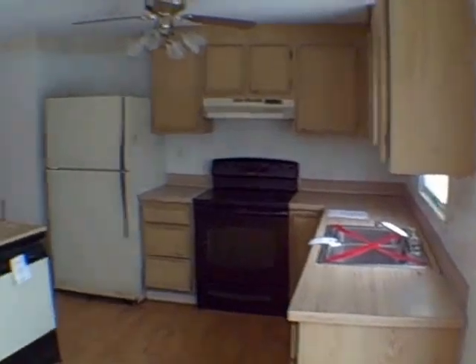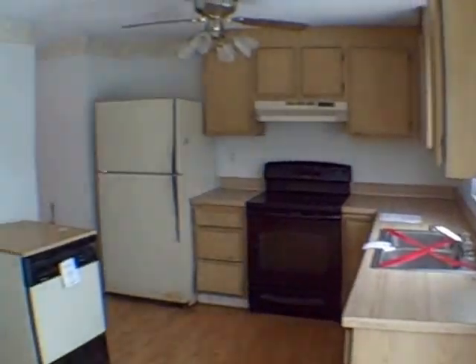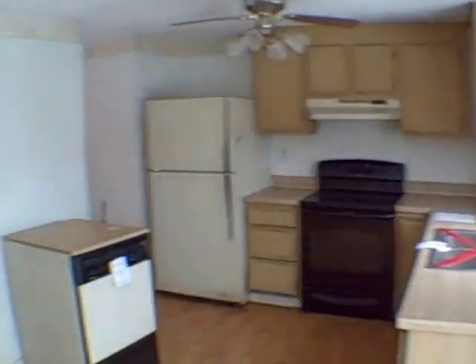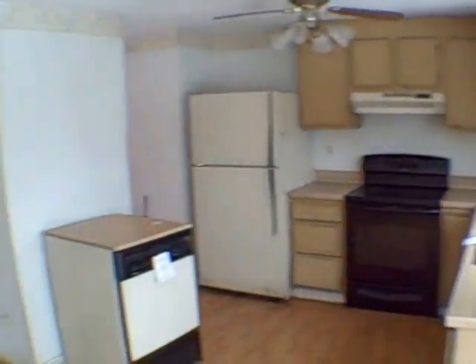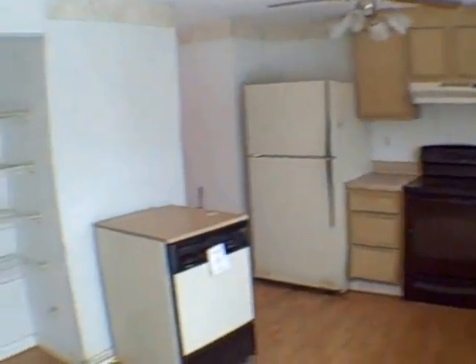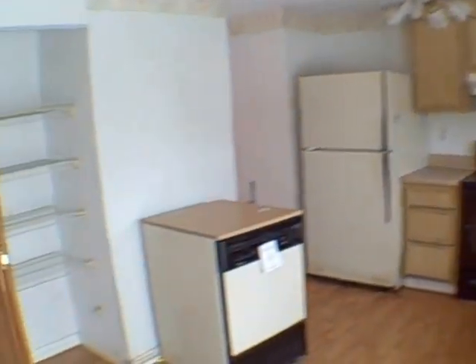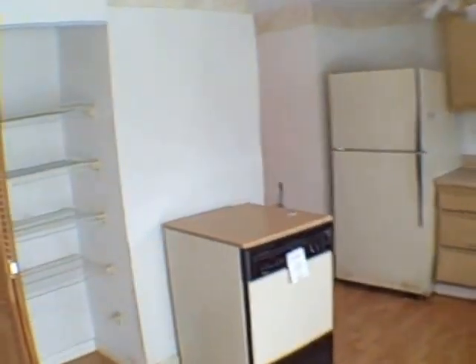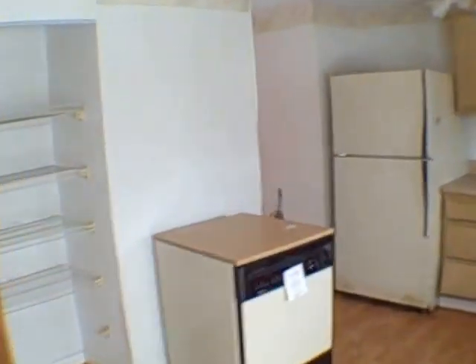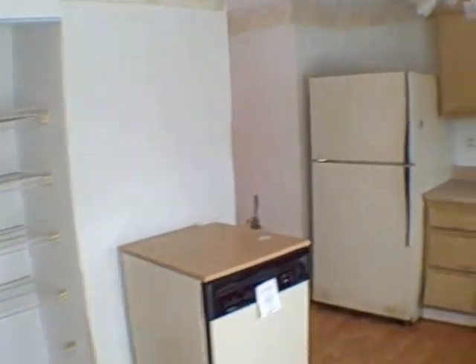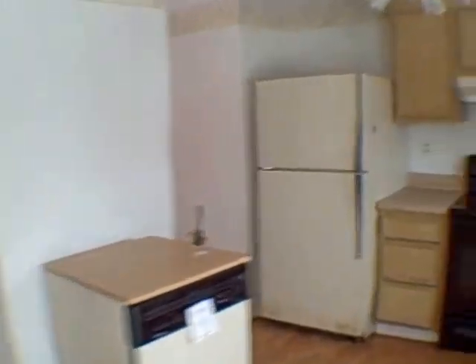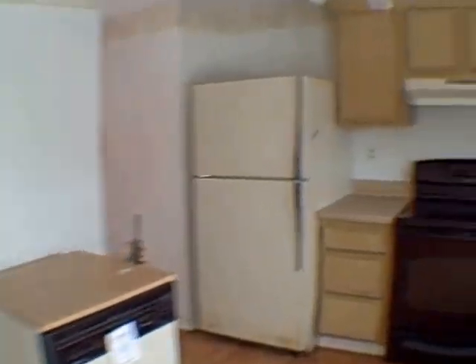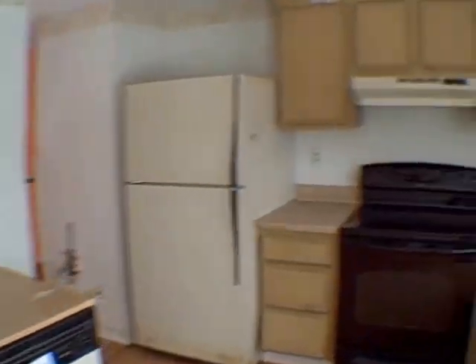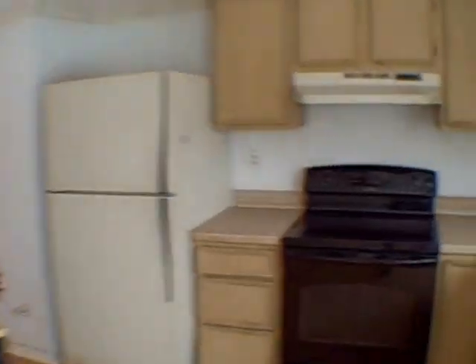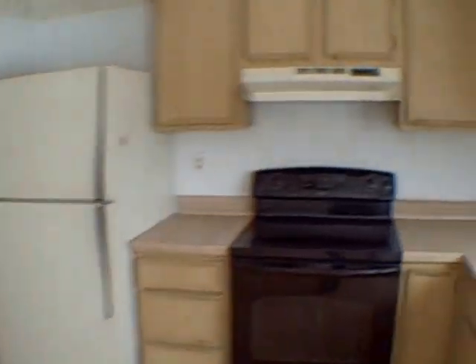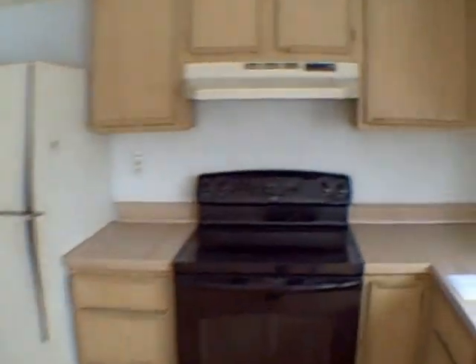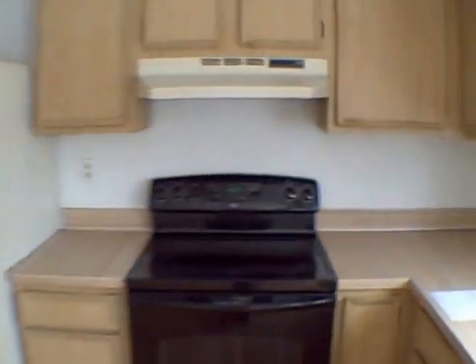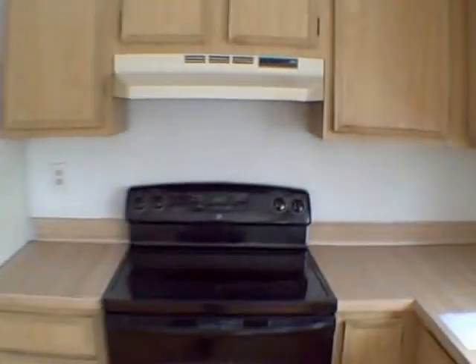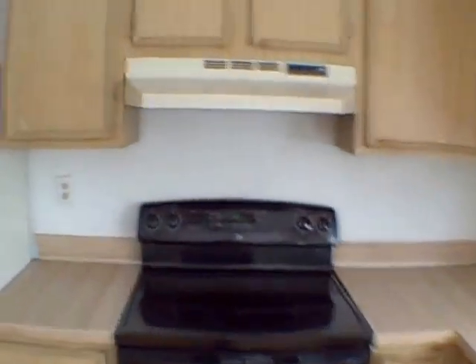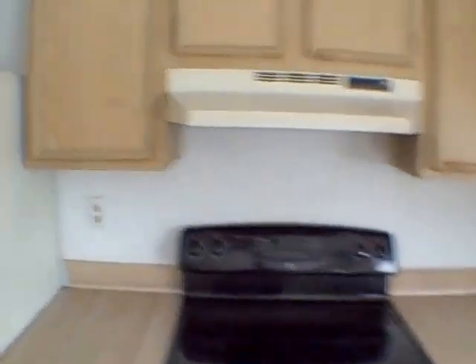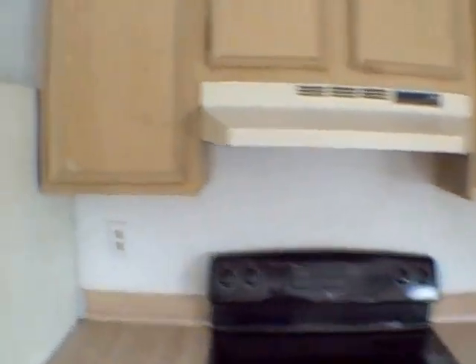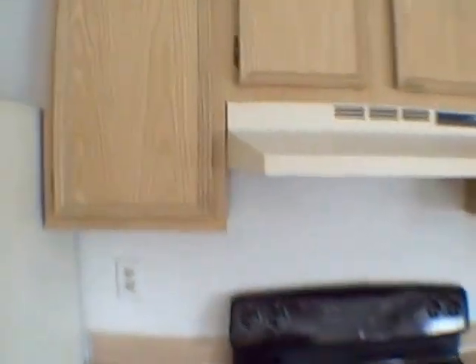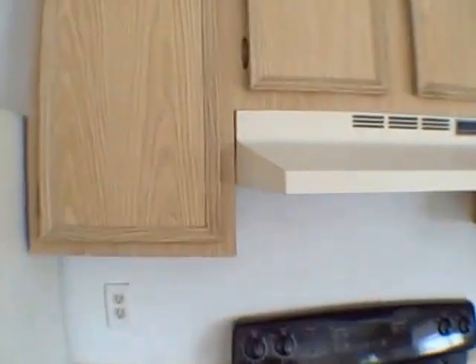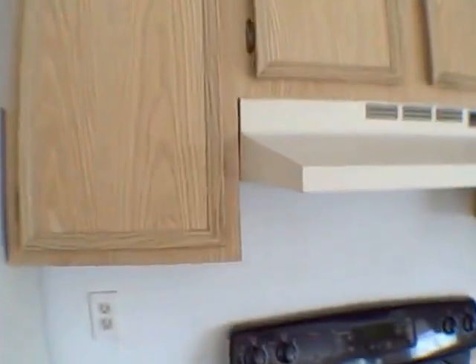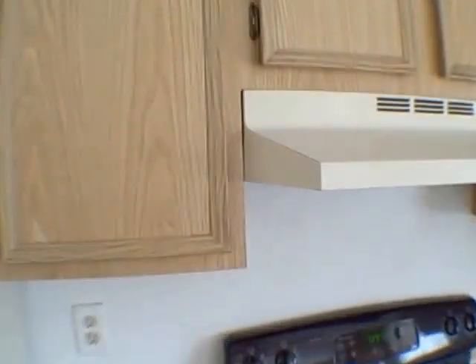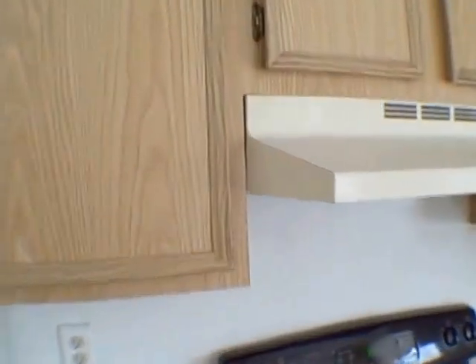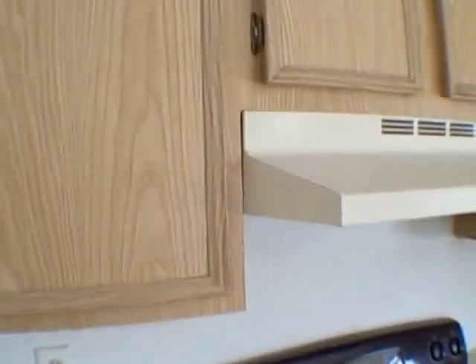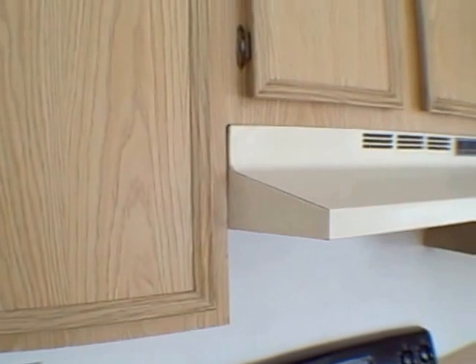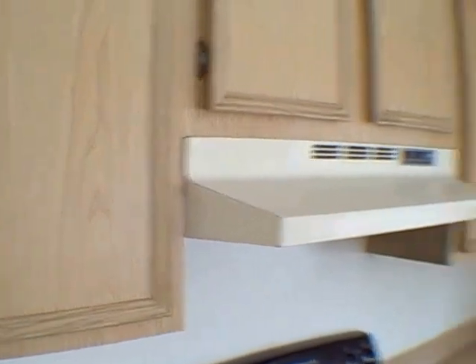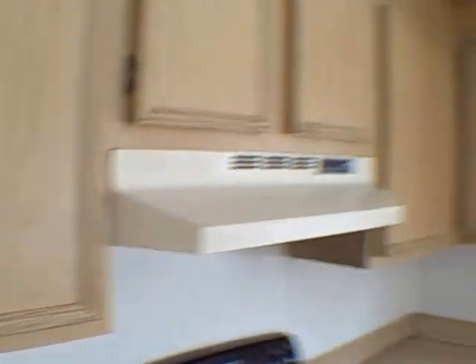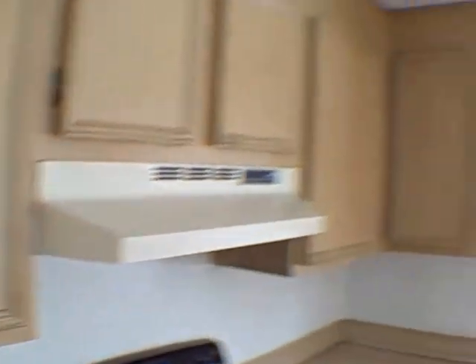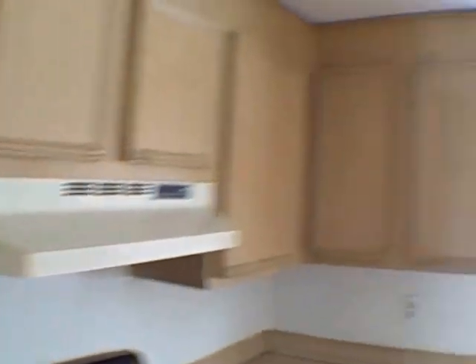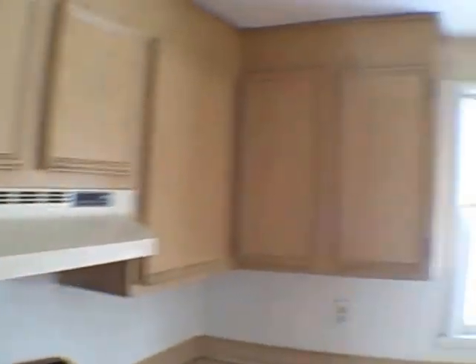Cabinets are original 1985 El Cheapo Deluxe.